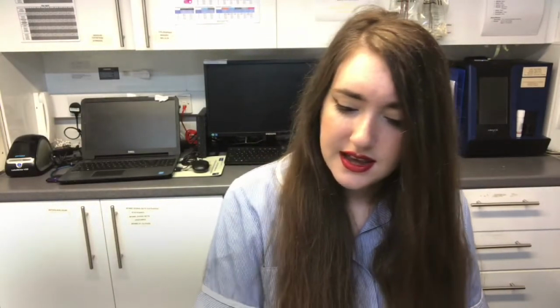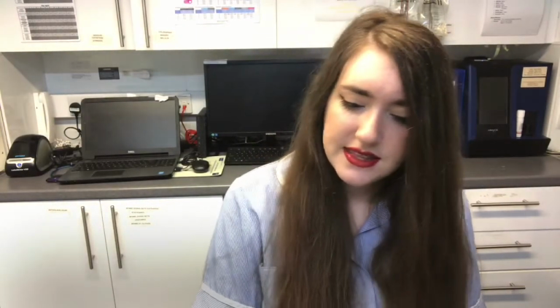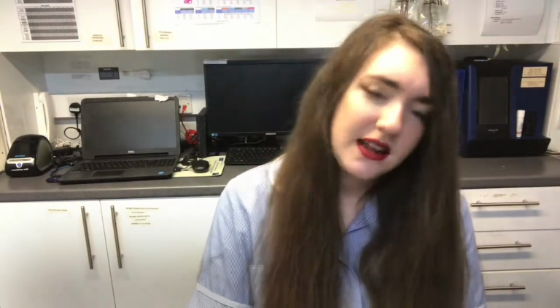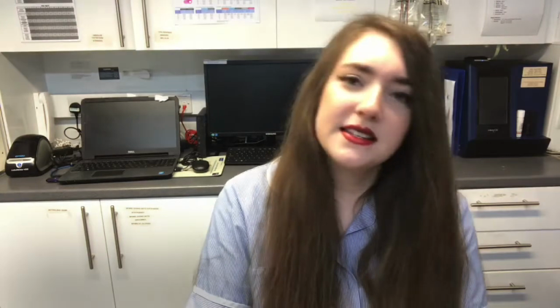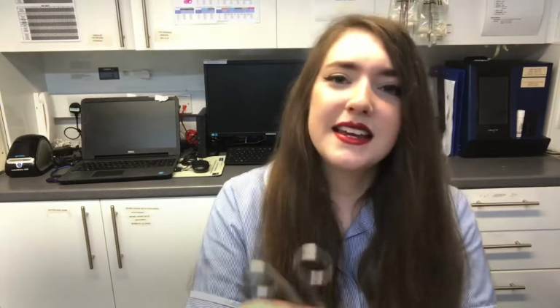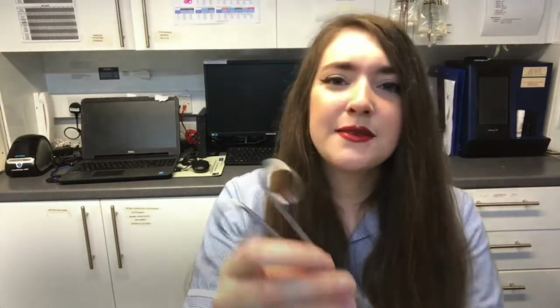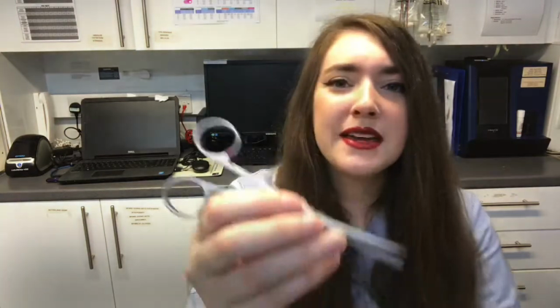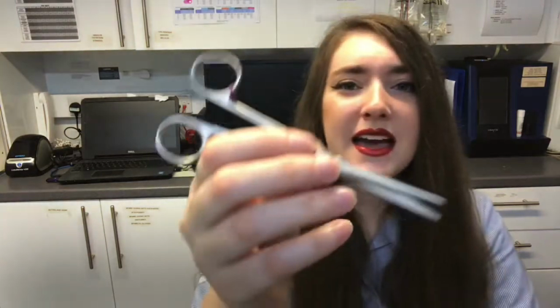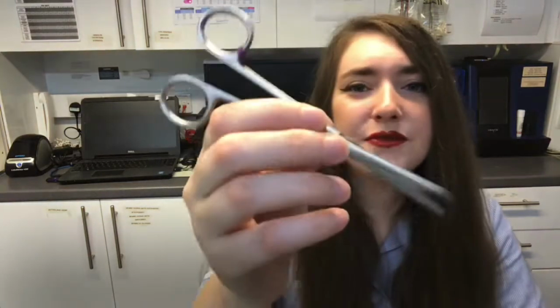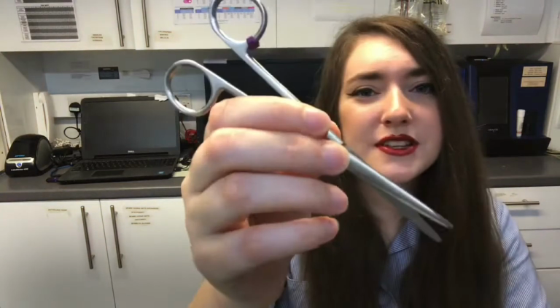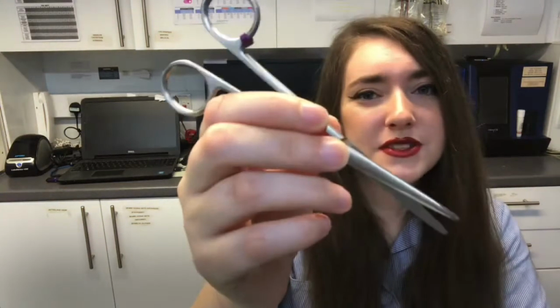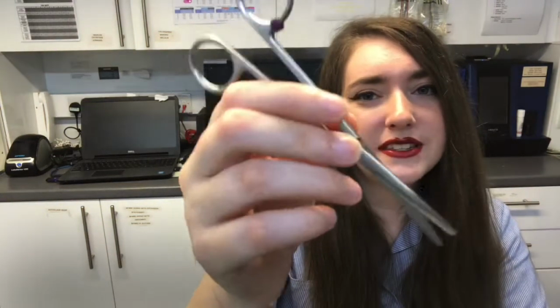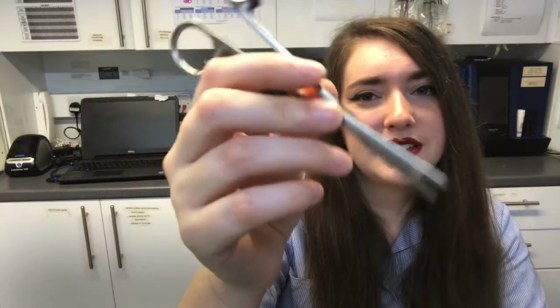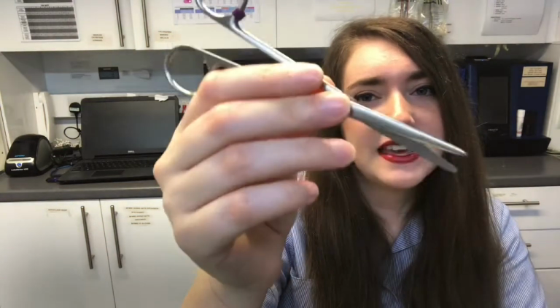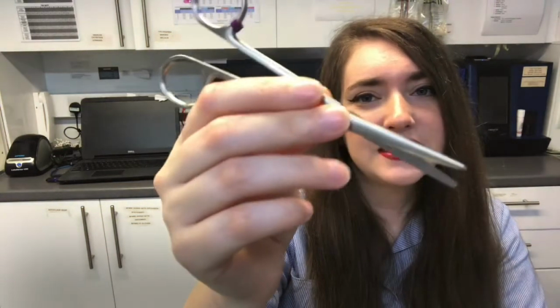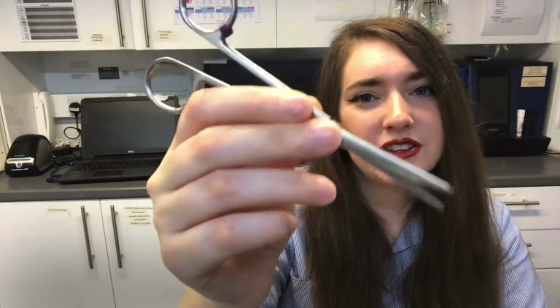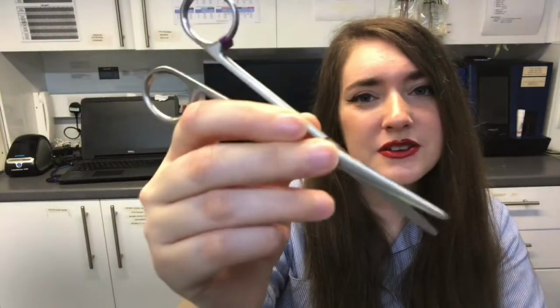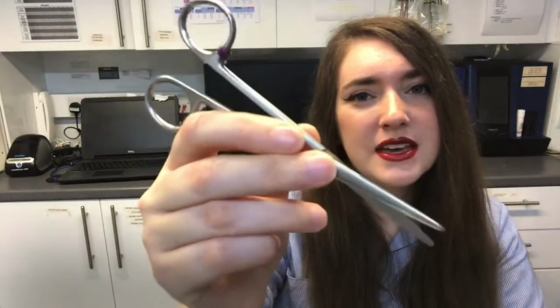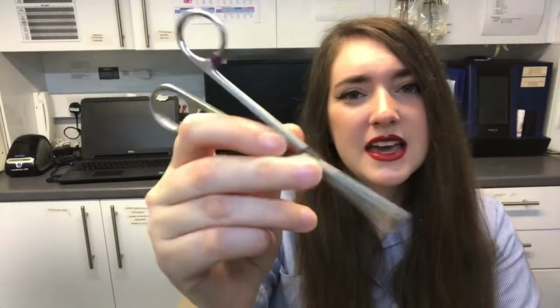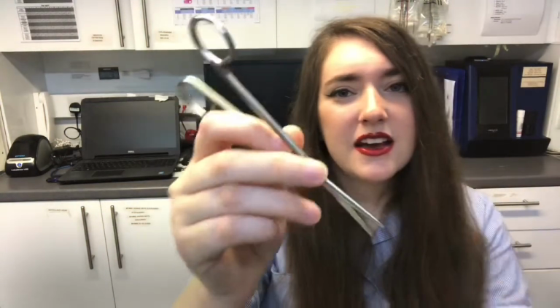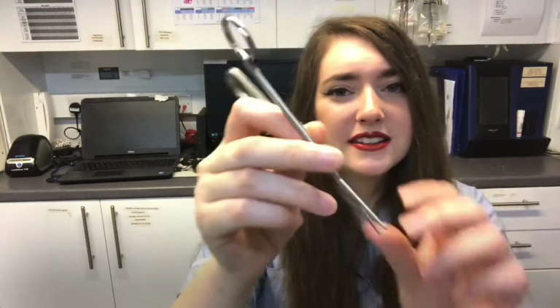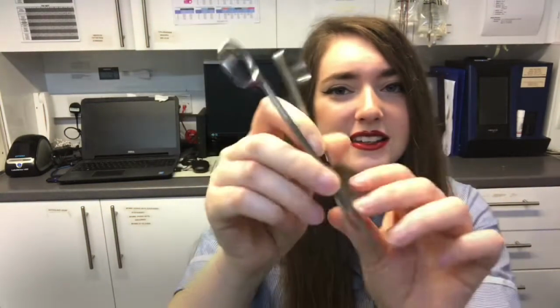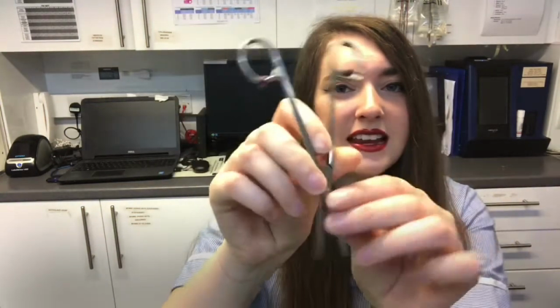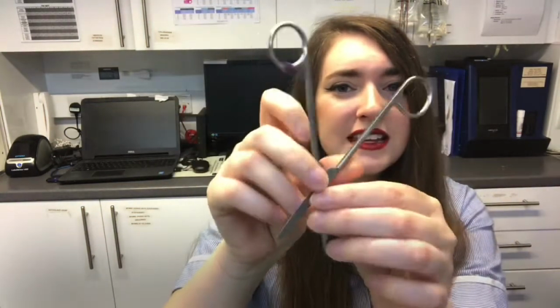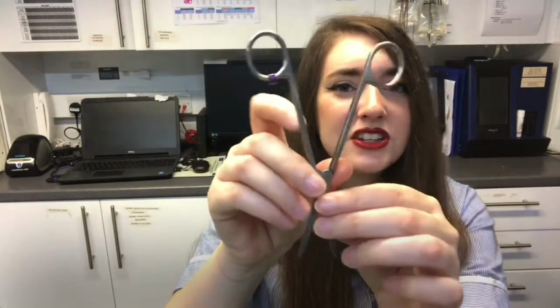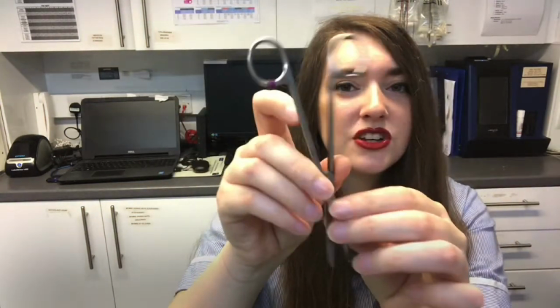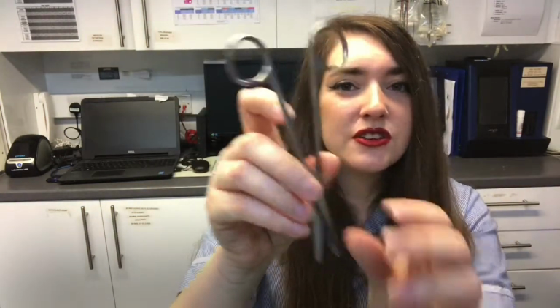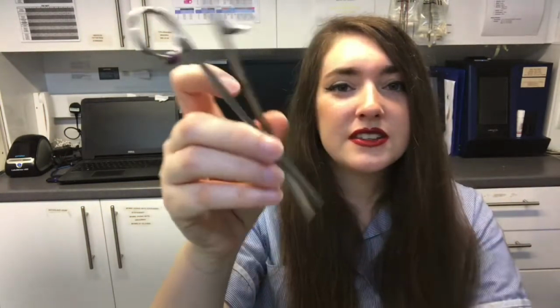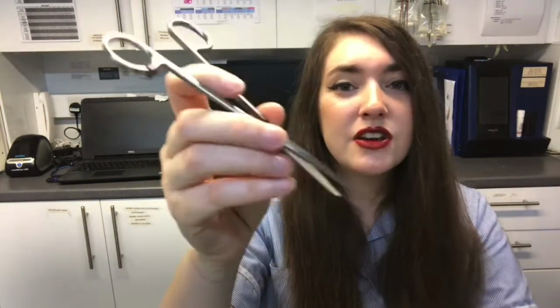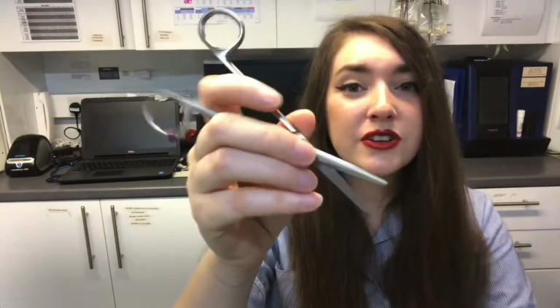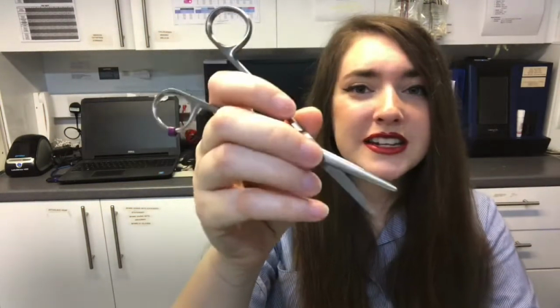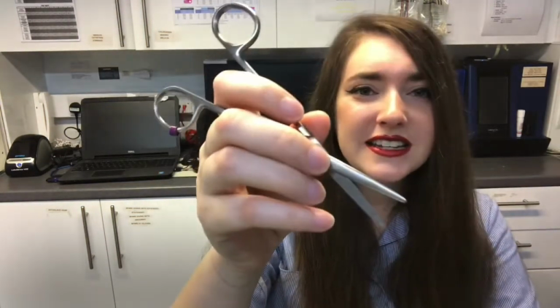Lastly, we have some scissors here to cut any tissue that's no longer needed.